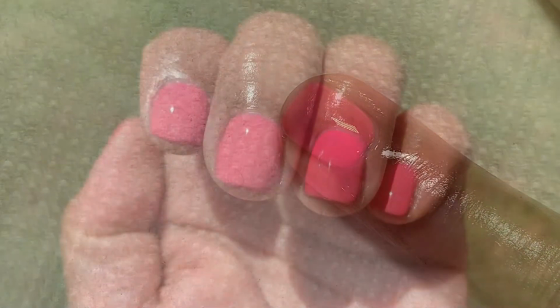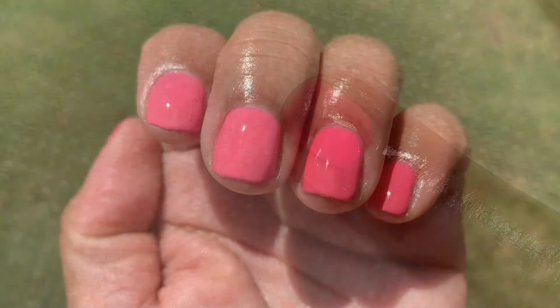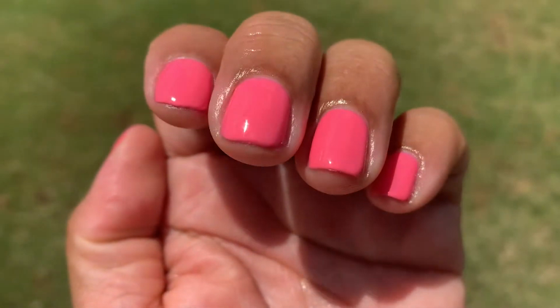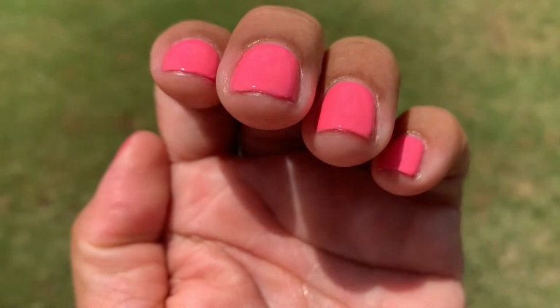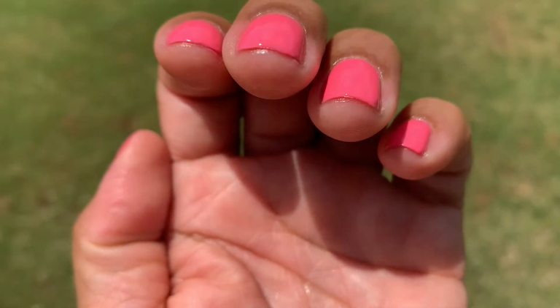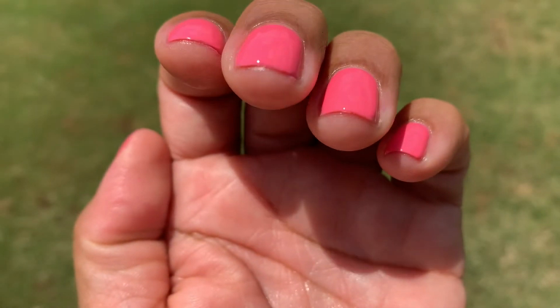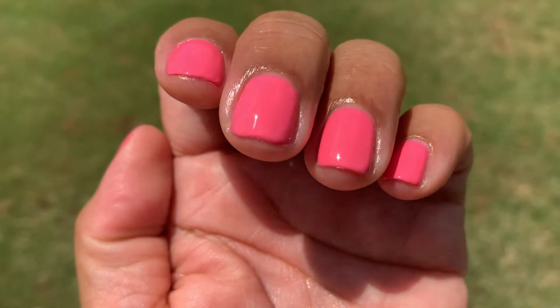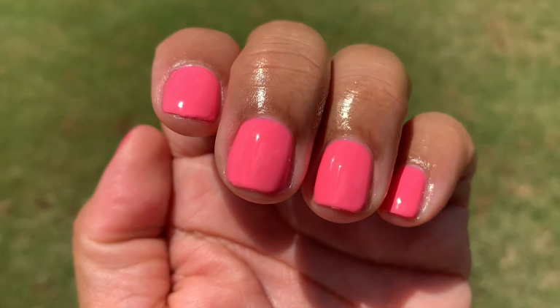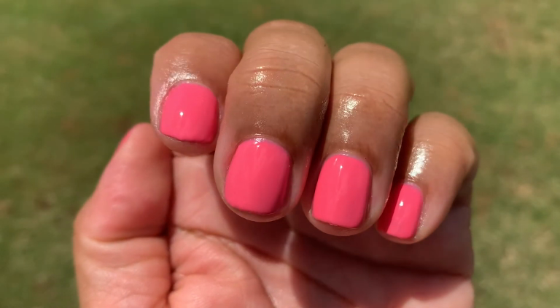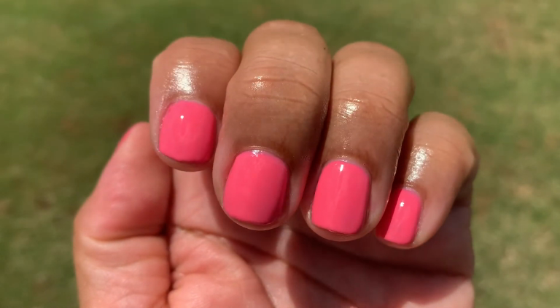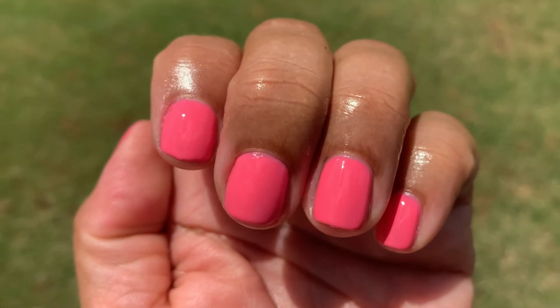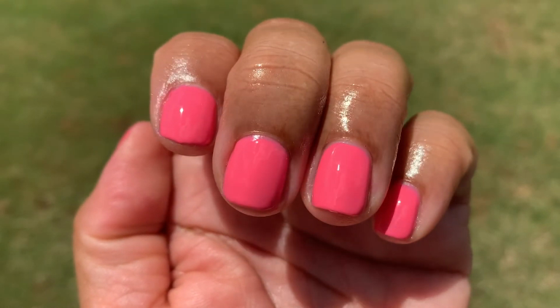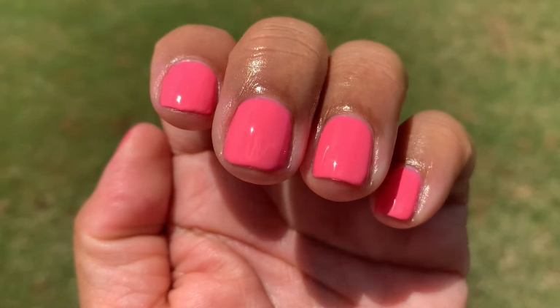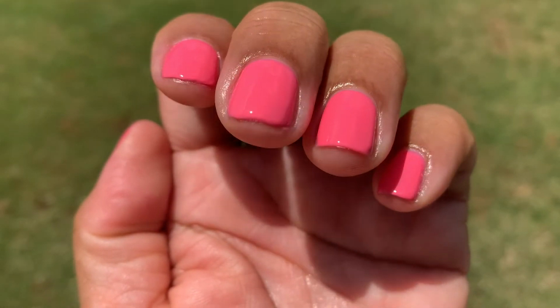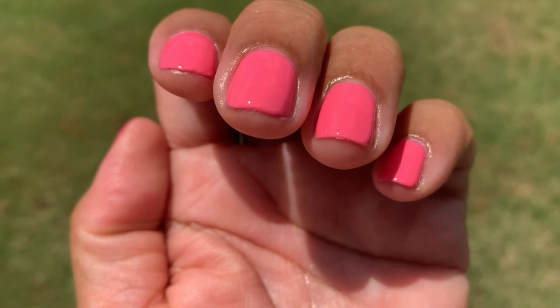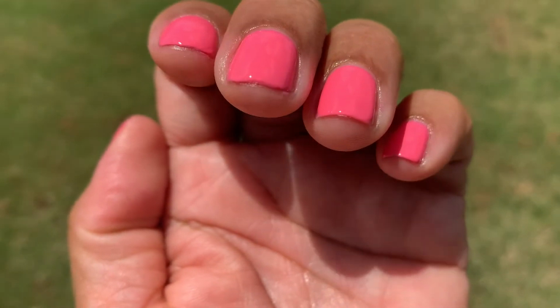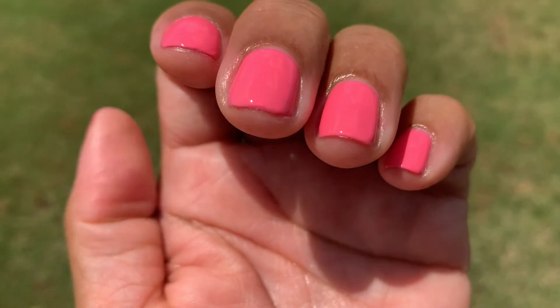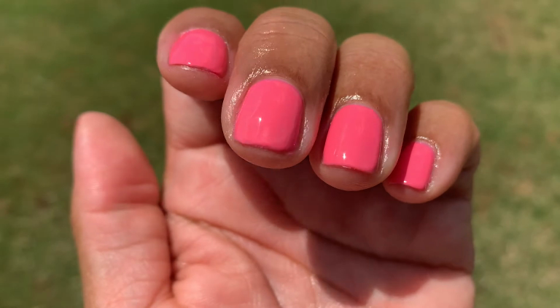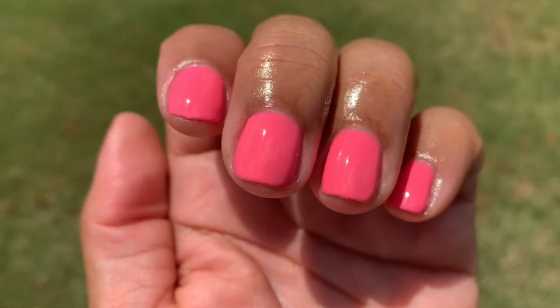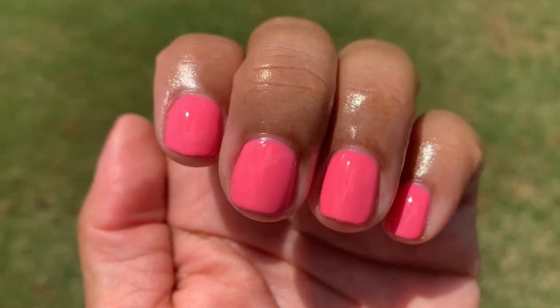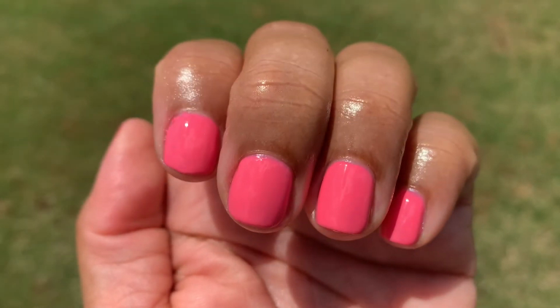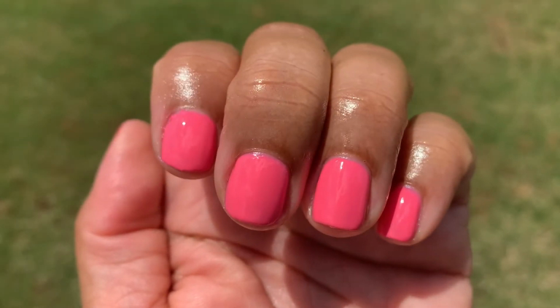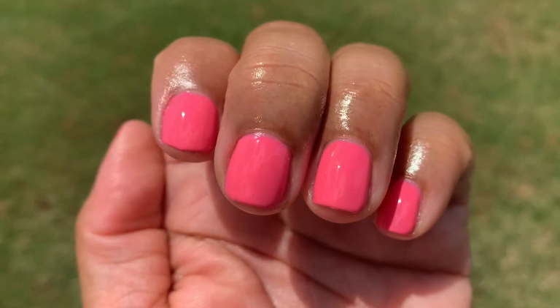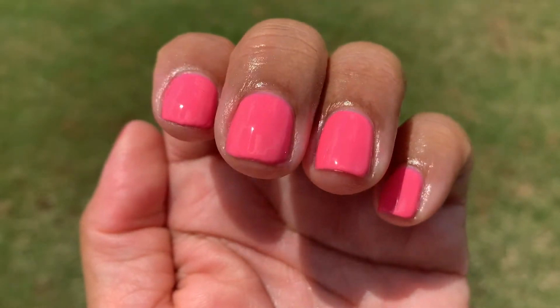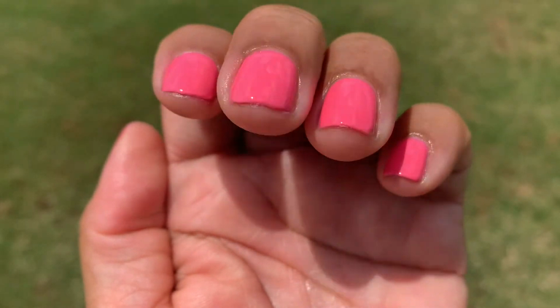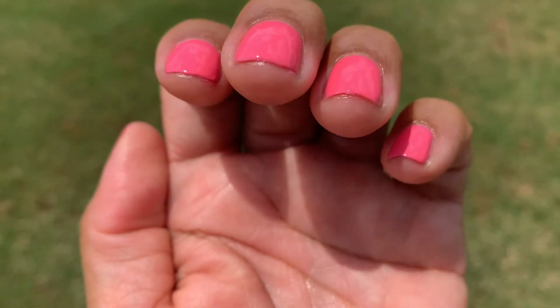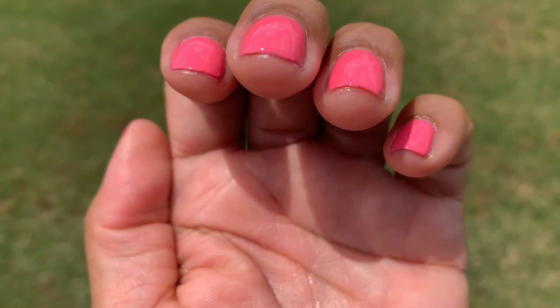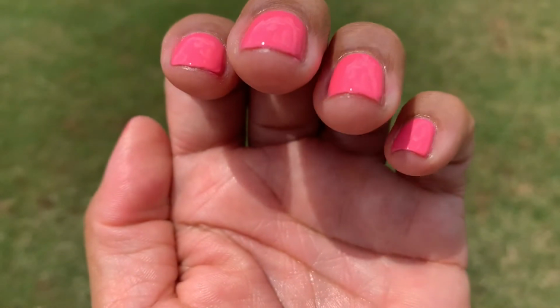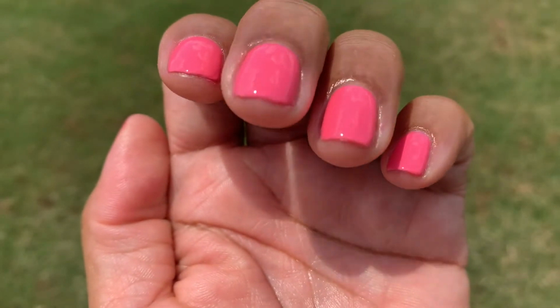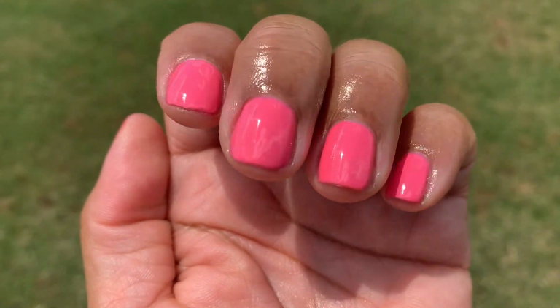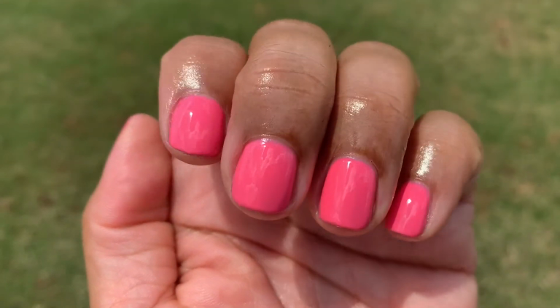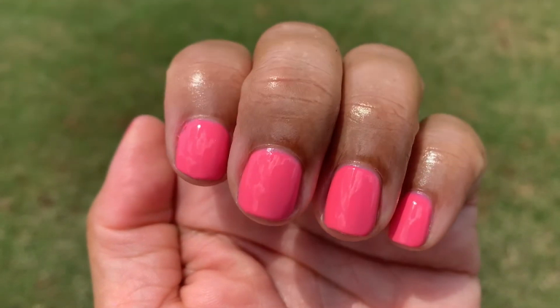Here it is in the natural light. I think it looks so pretty on my skin tone, and I think it will look beautiful with other skin tones as well.